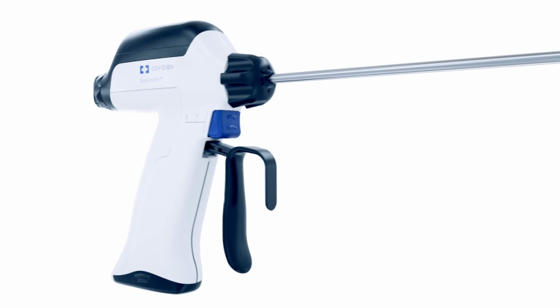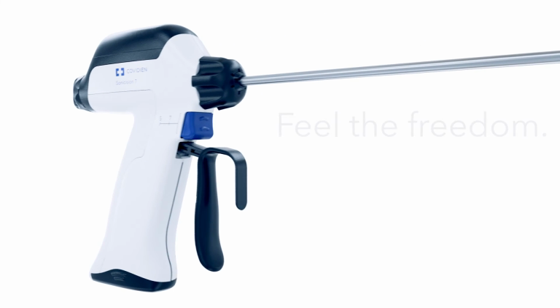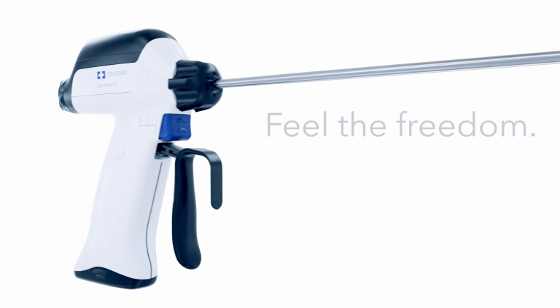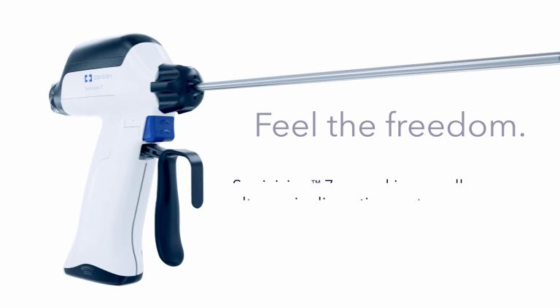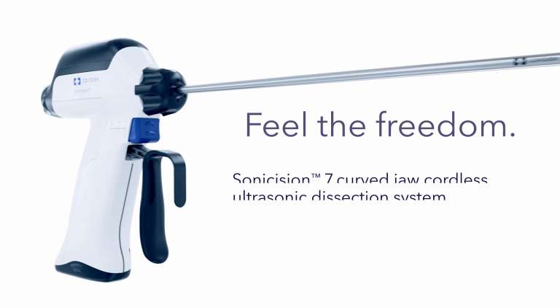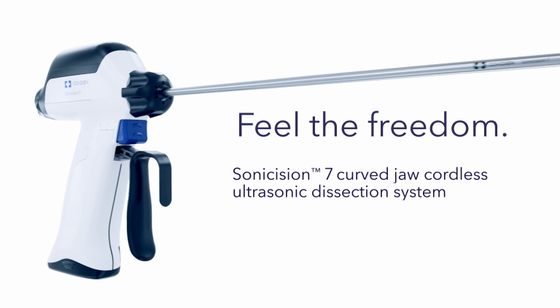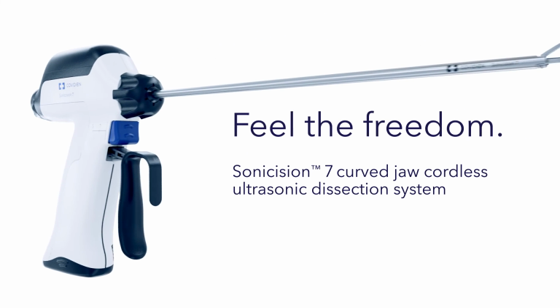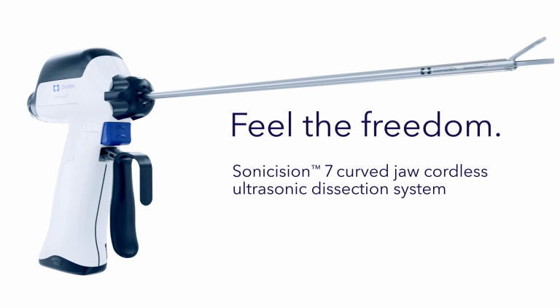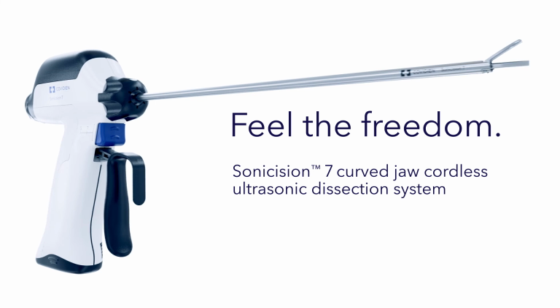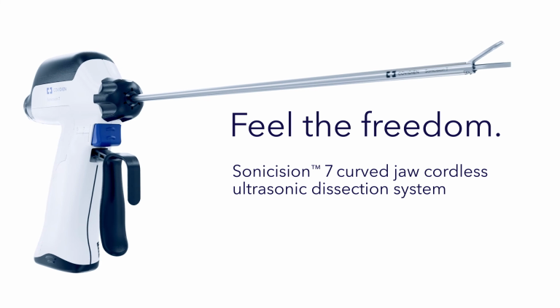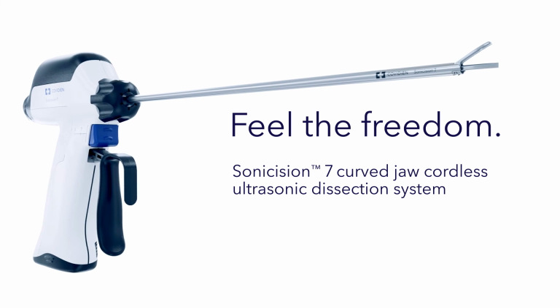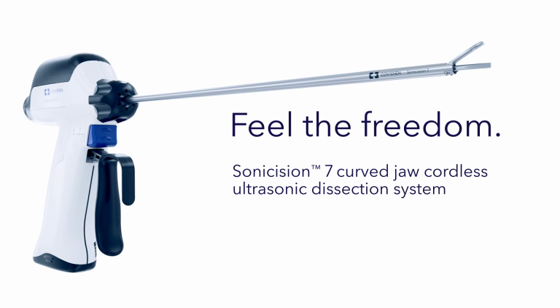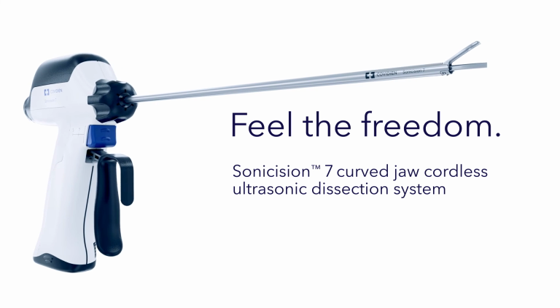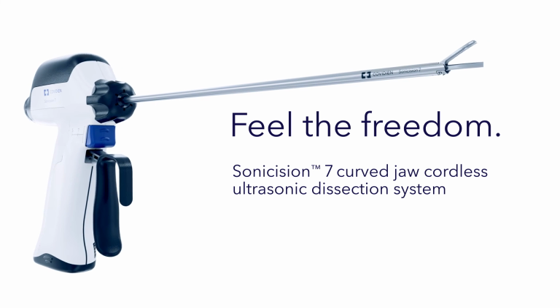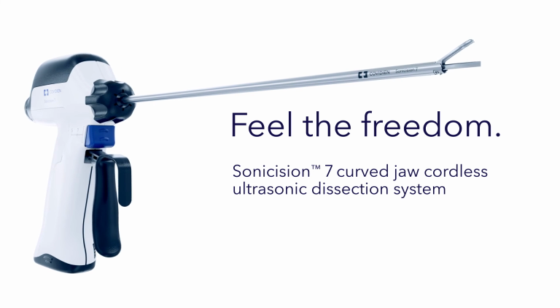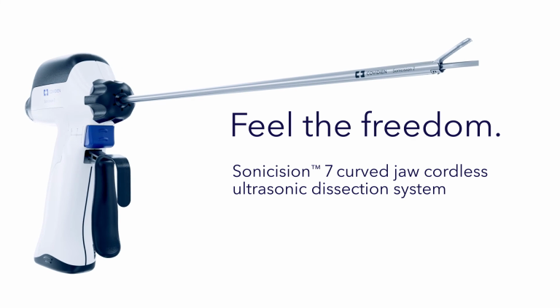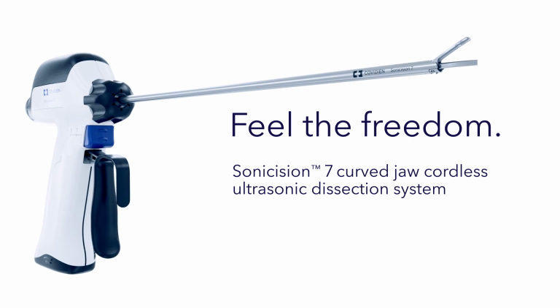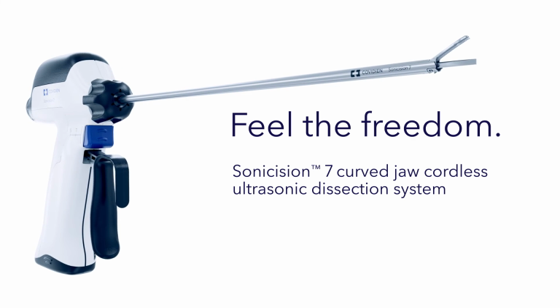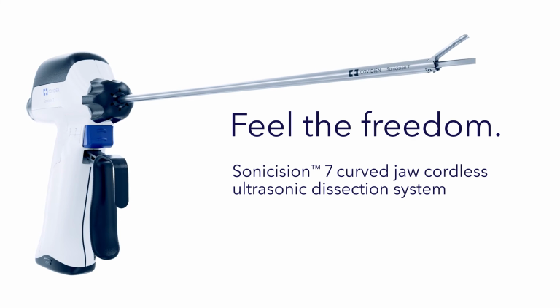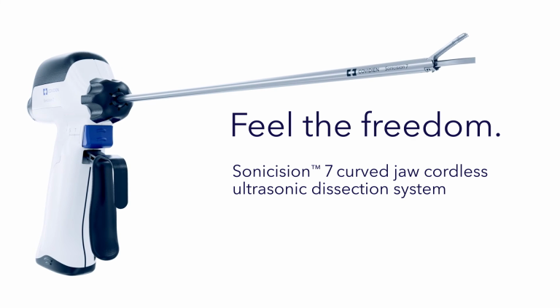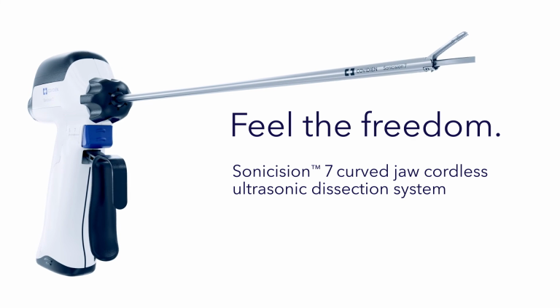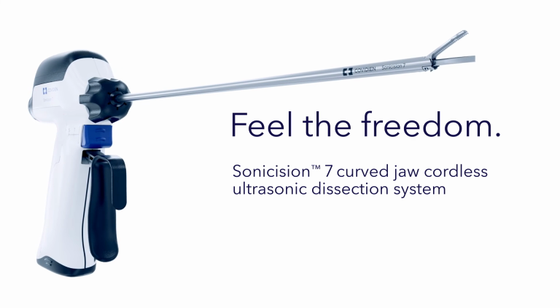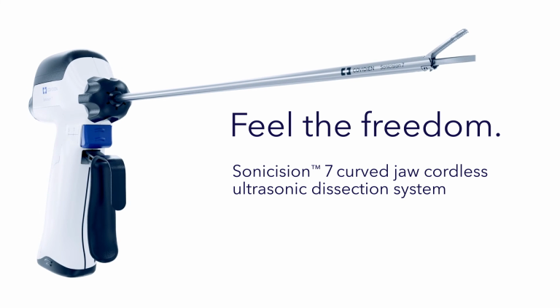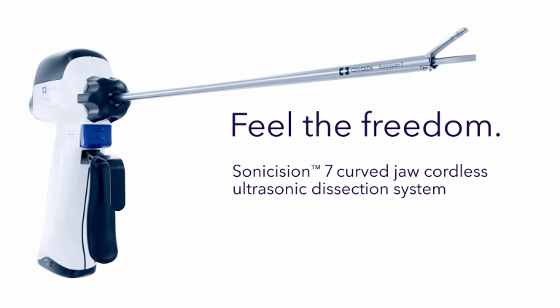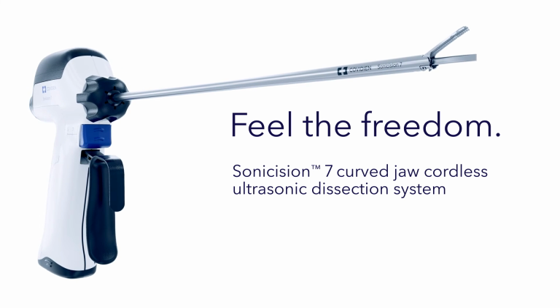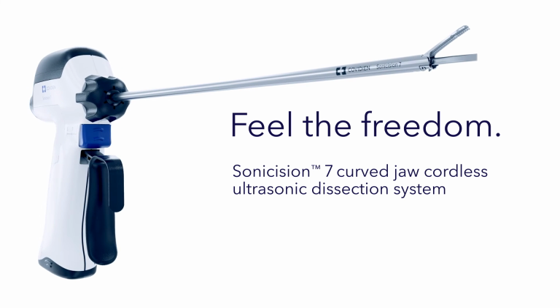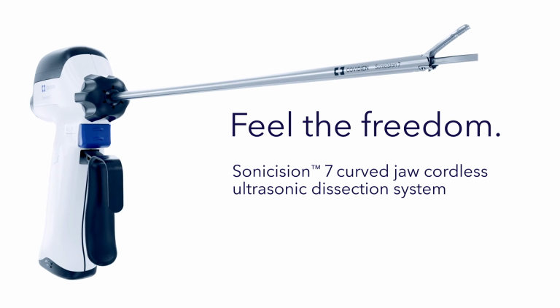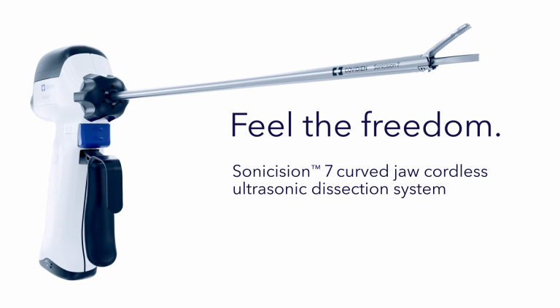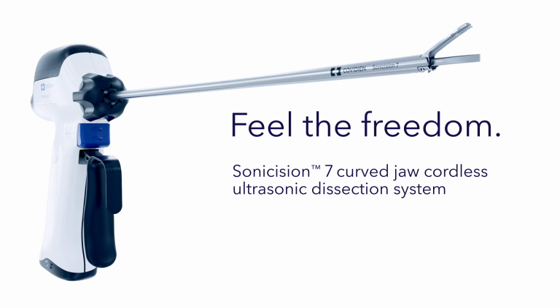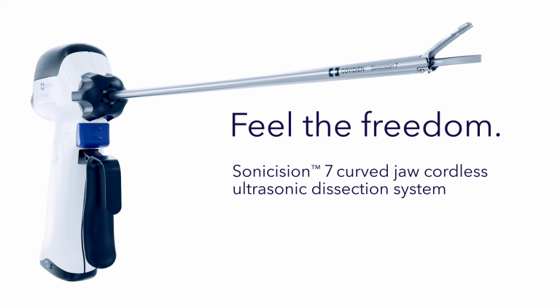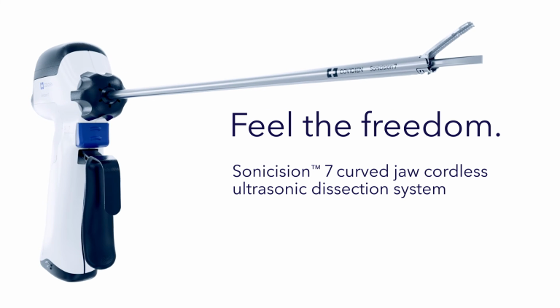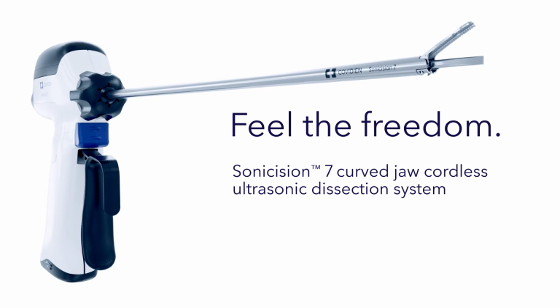The Sonocision 7 curved jaw cordless ultrasonic dissection system. Feel the freedom.